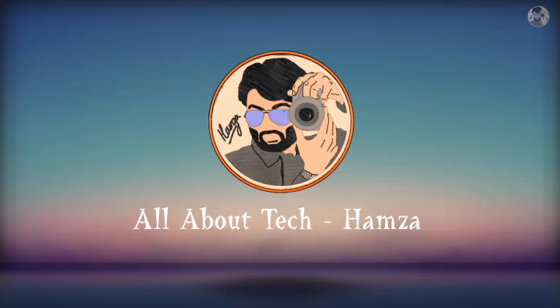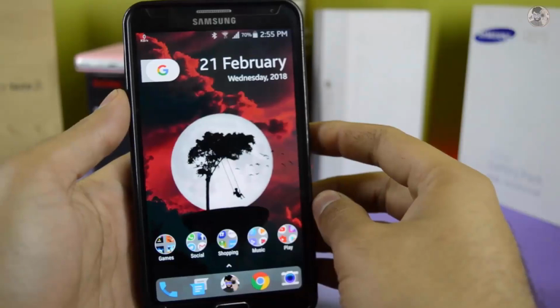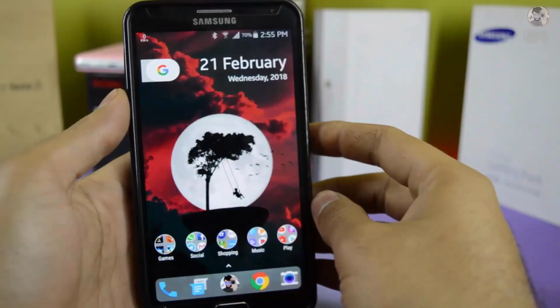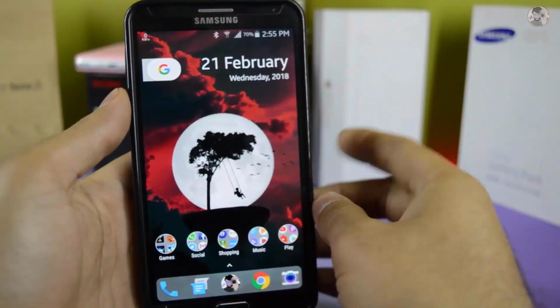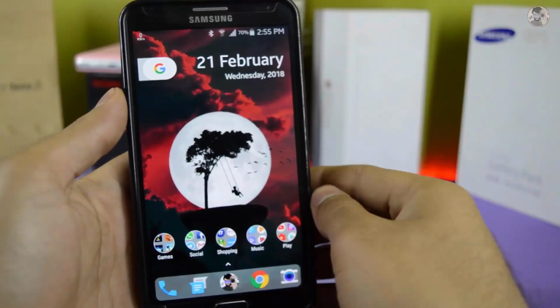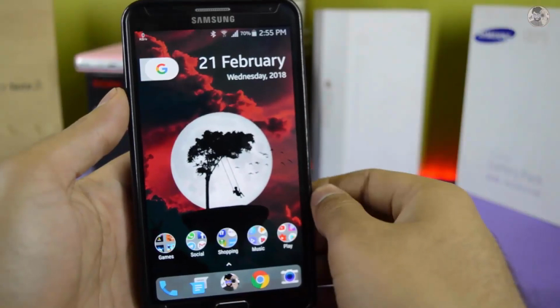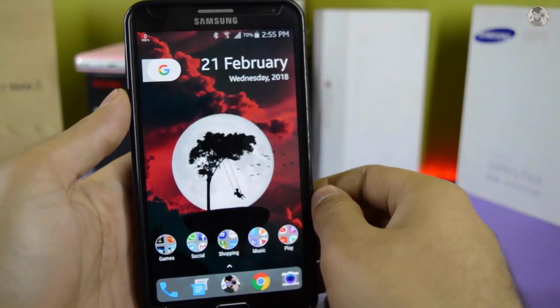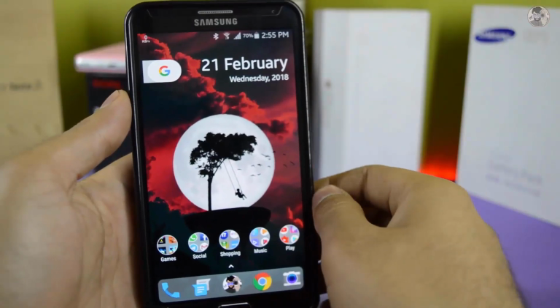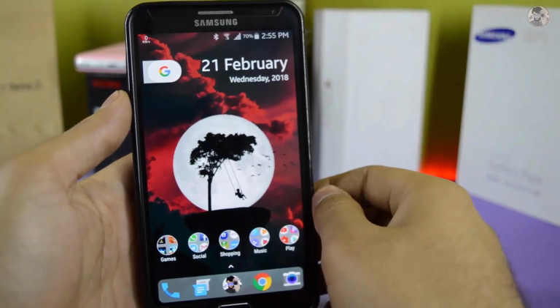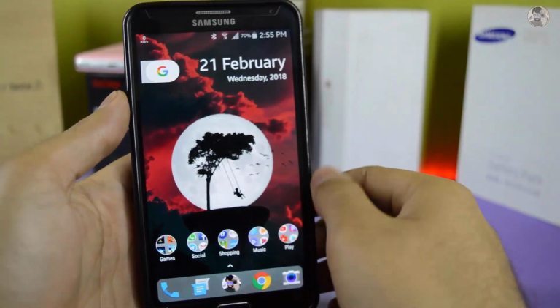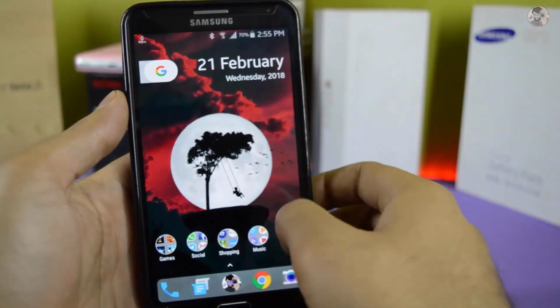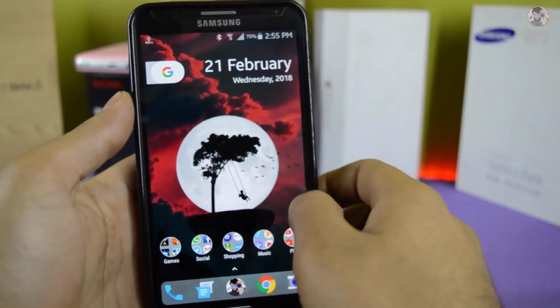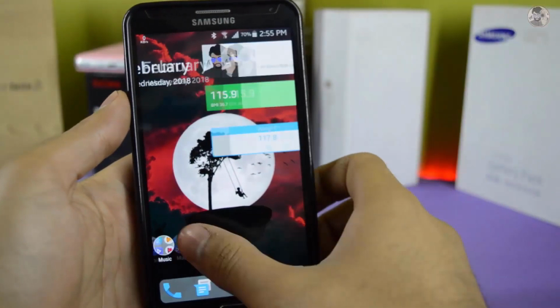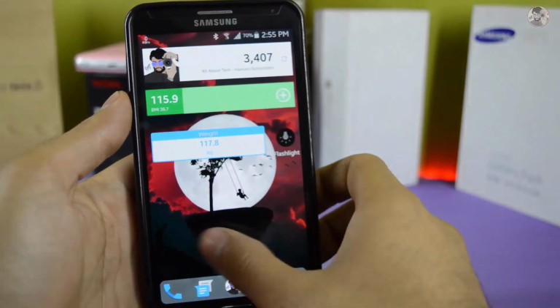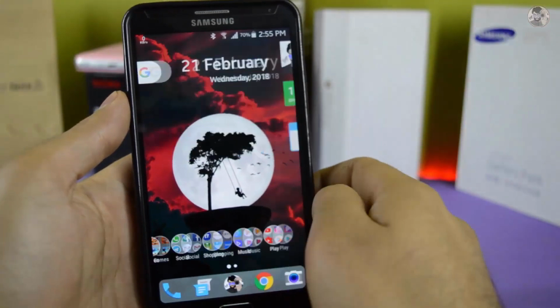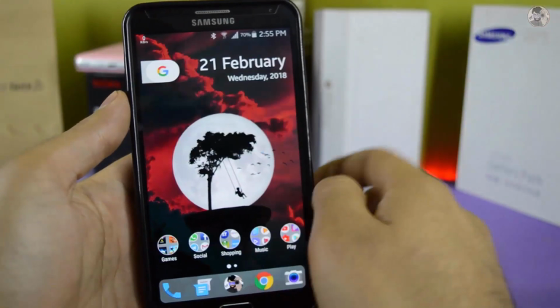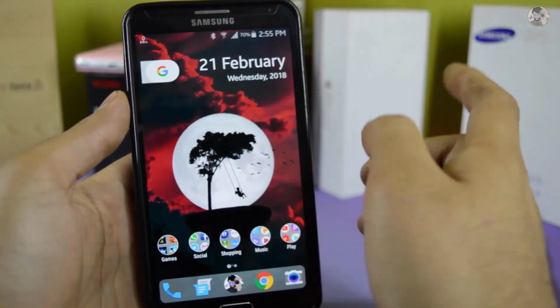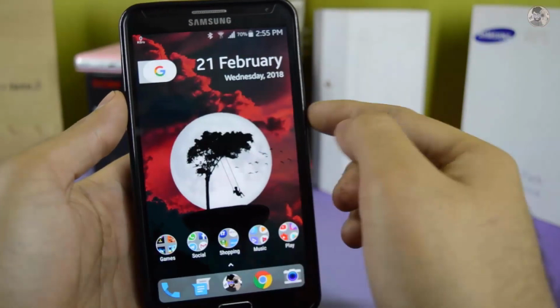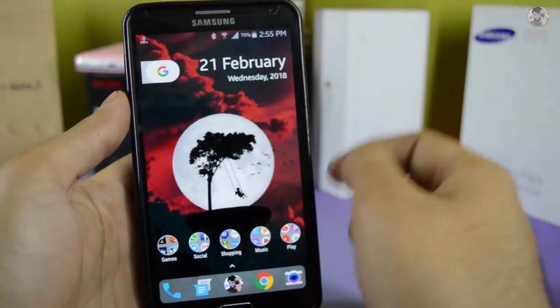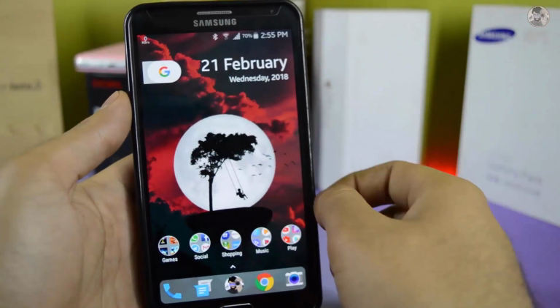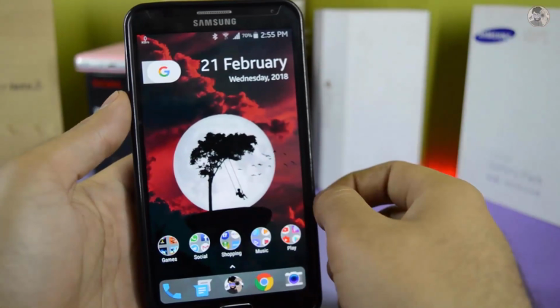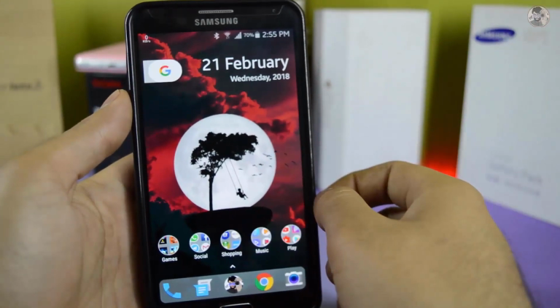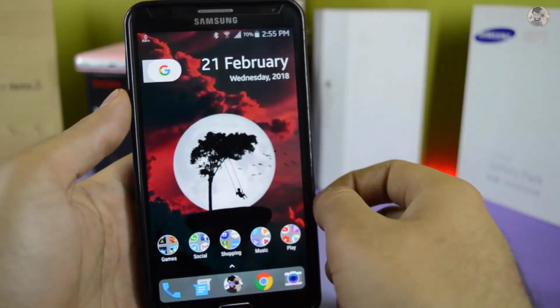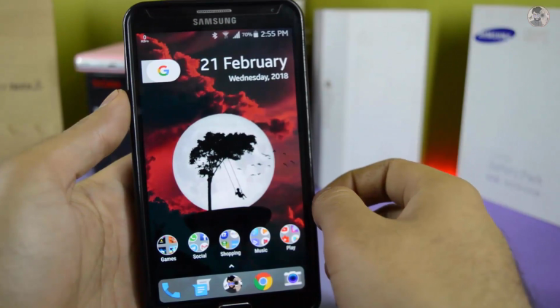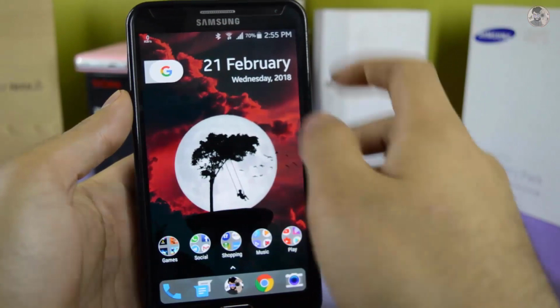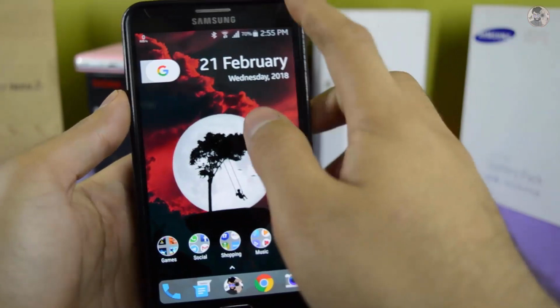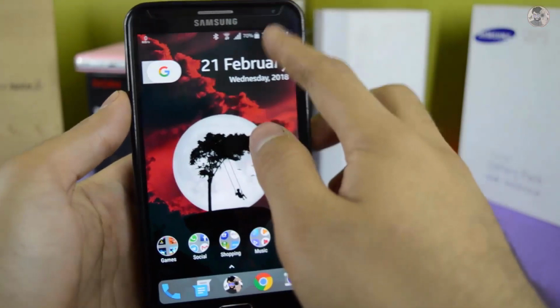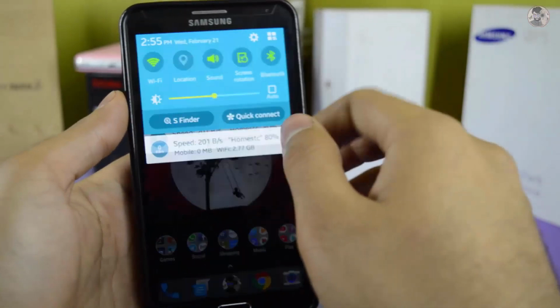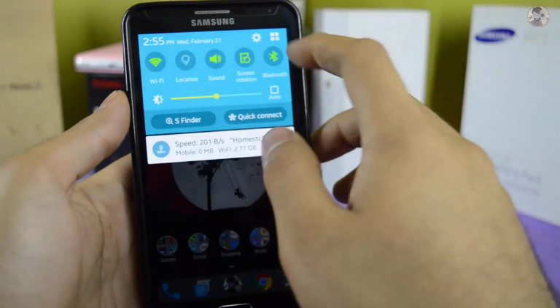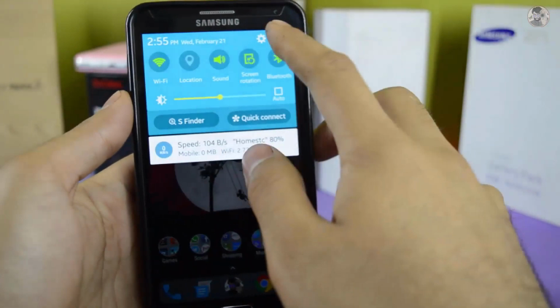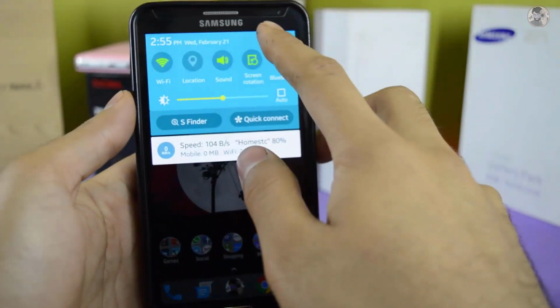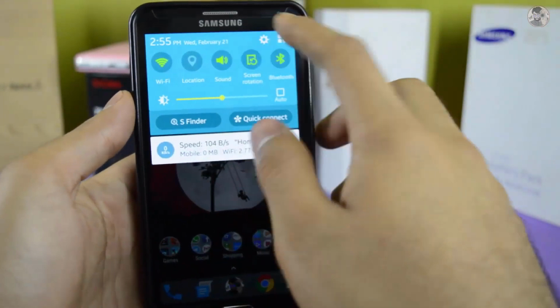Hello guys, how are you? I hope everyone will be happy. Some people have requested that we can put face unlock on Samsung Galaxy Note 3.